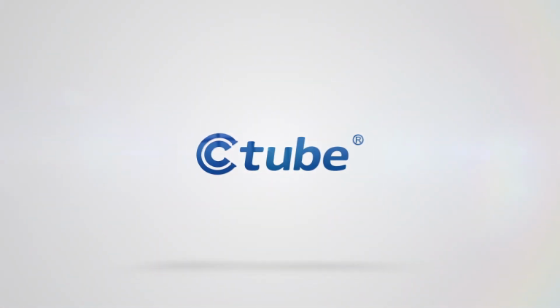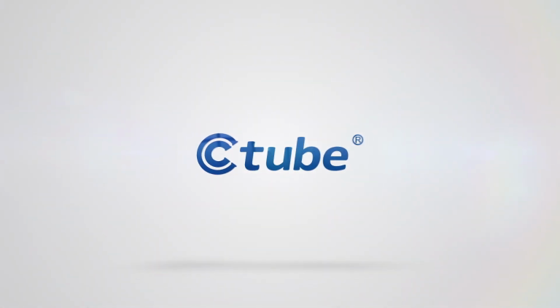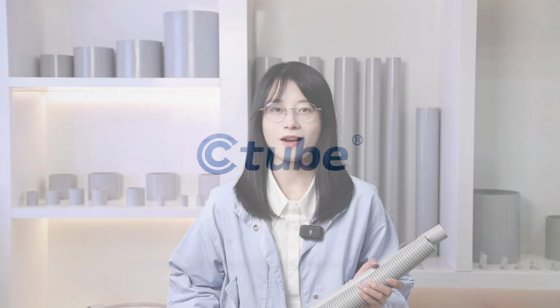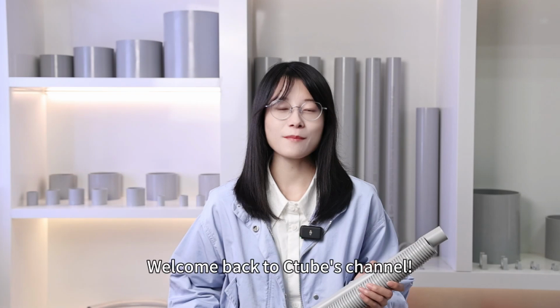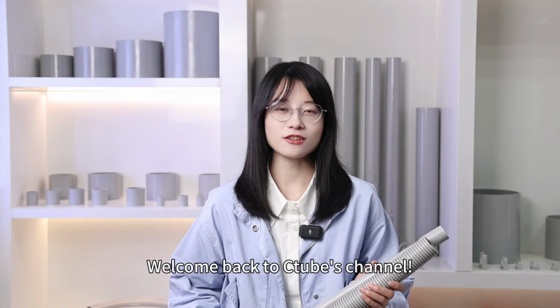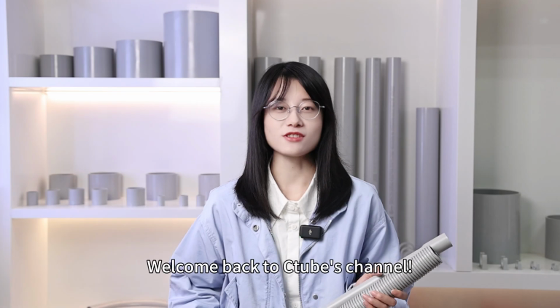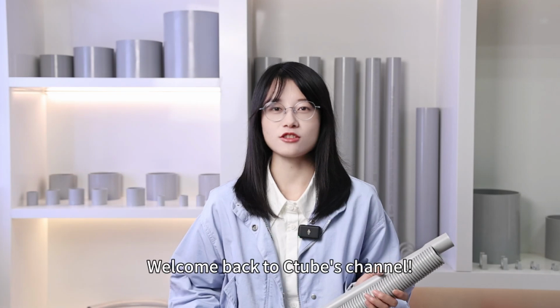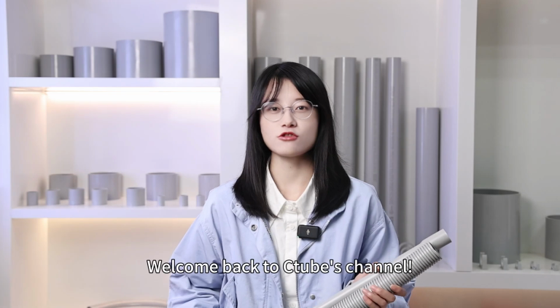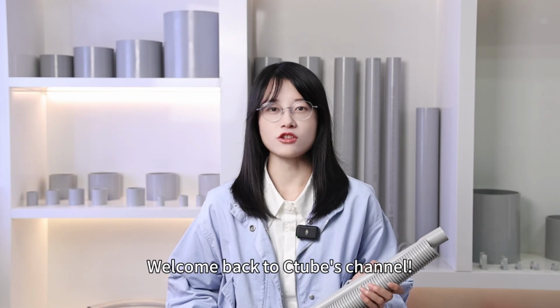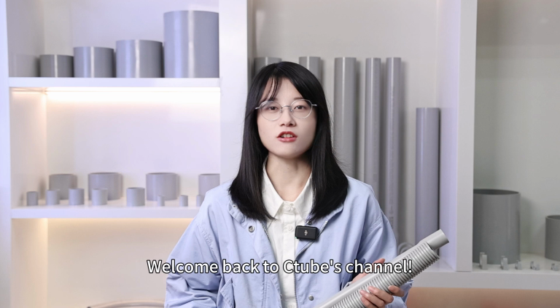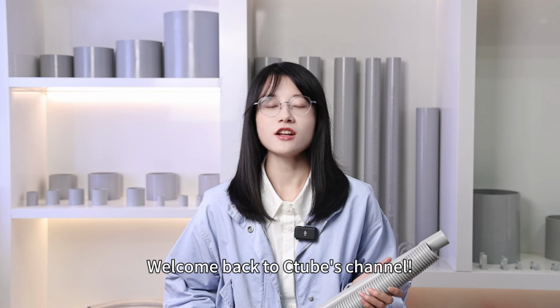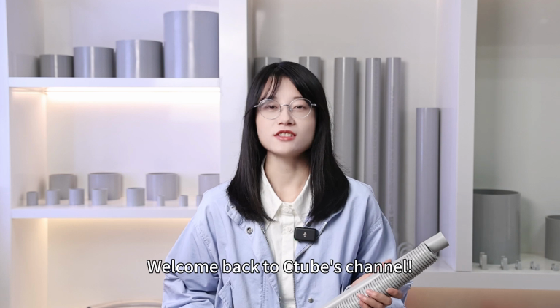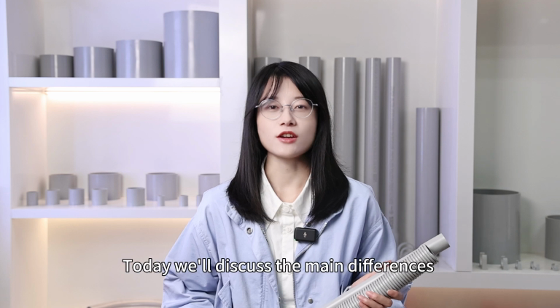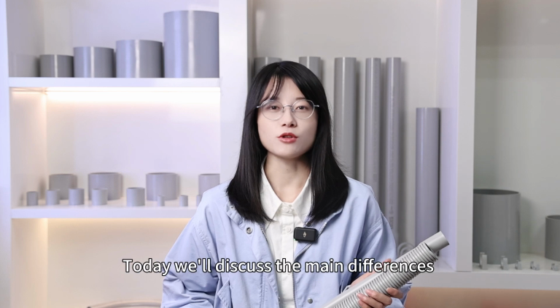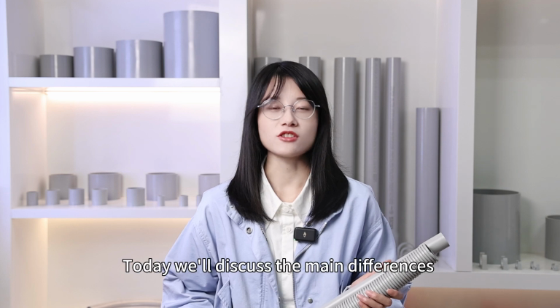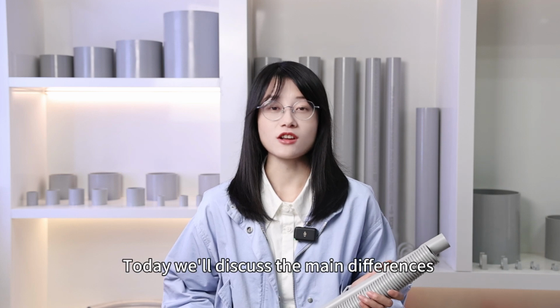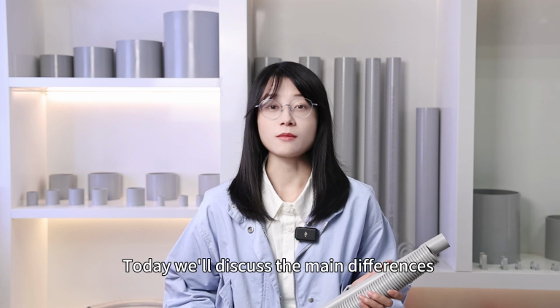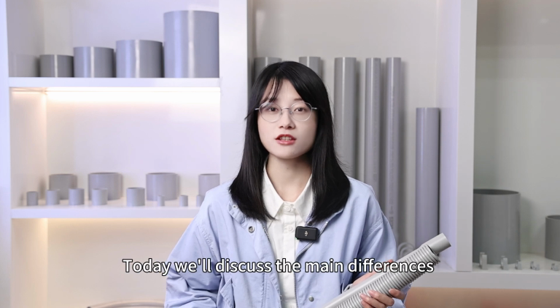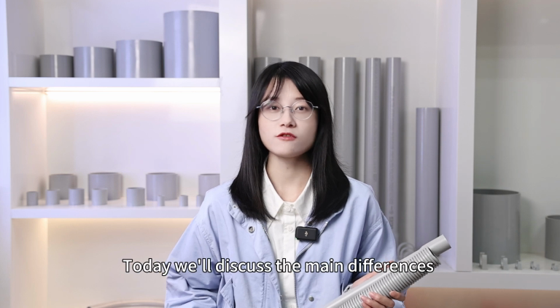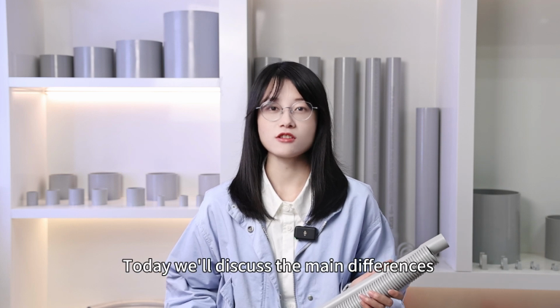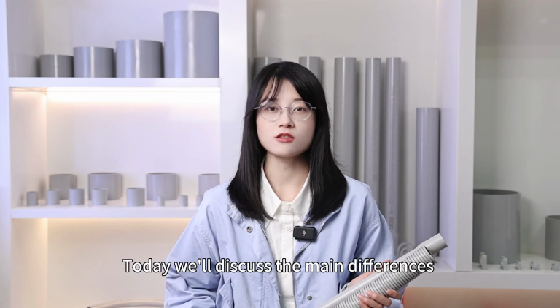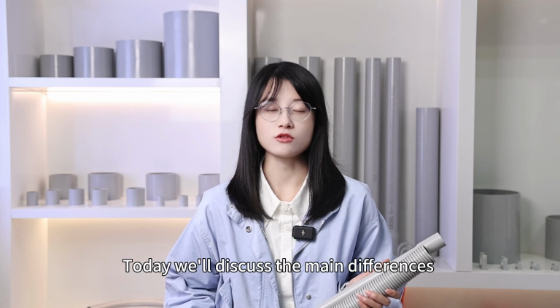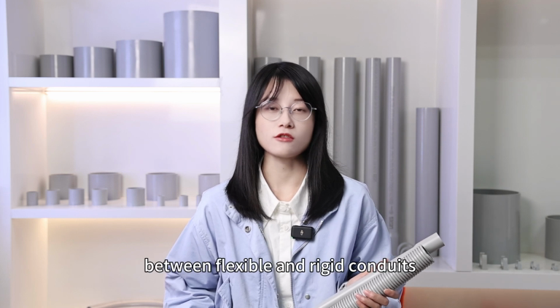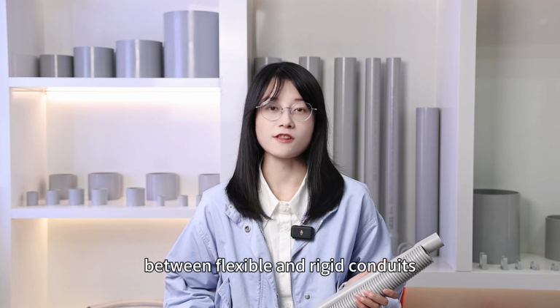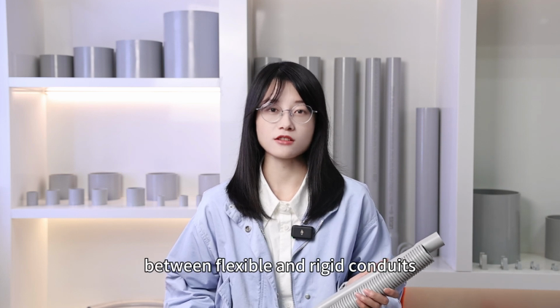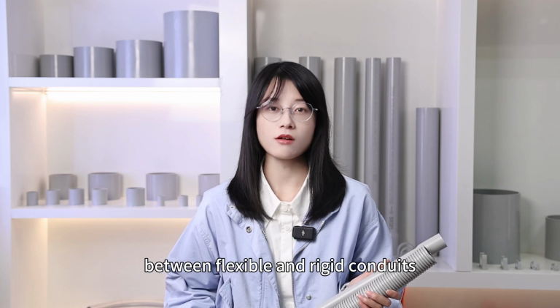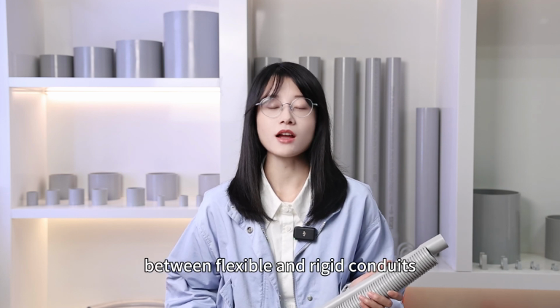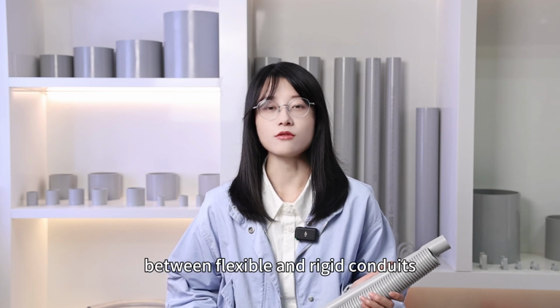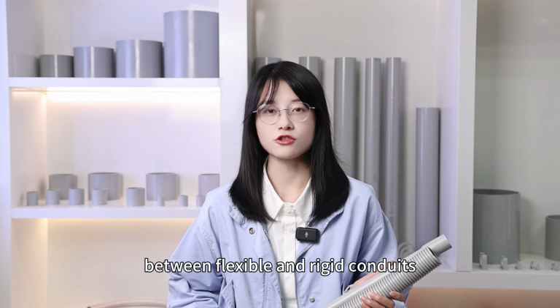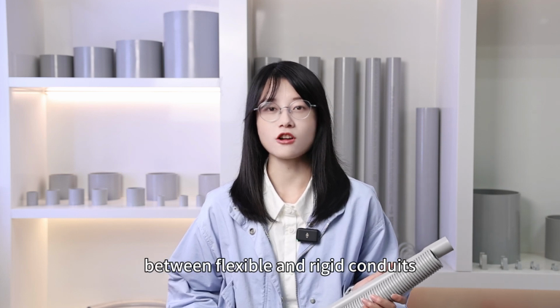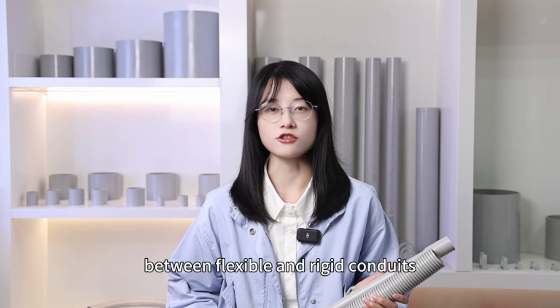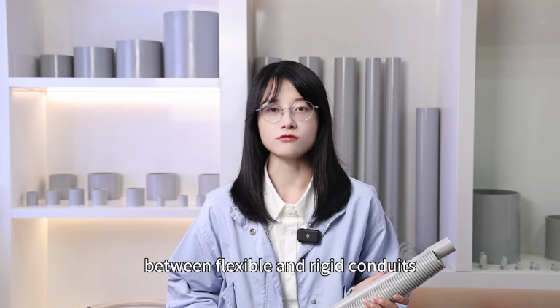Welcome back to the Citrus channel. Today we will discuss the main differences between flexible and rigid conduits.